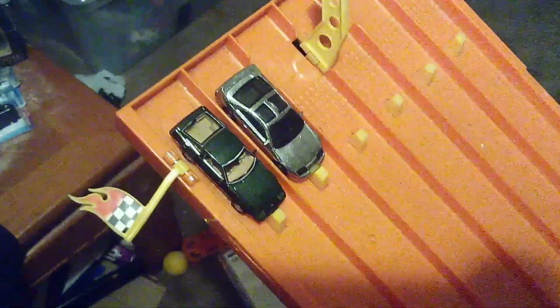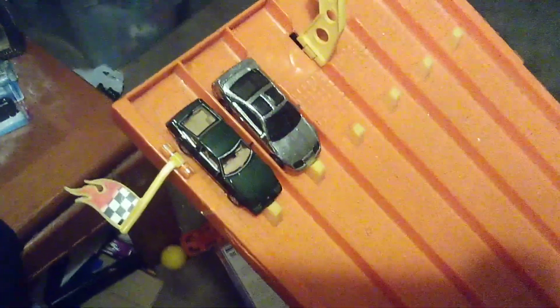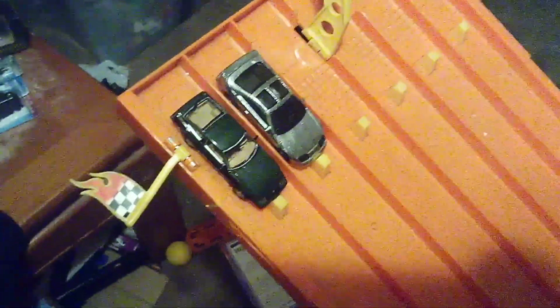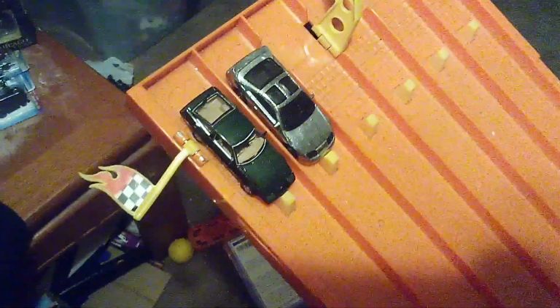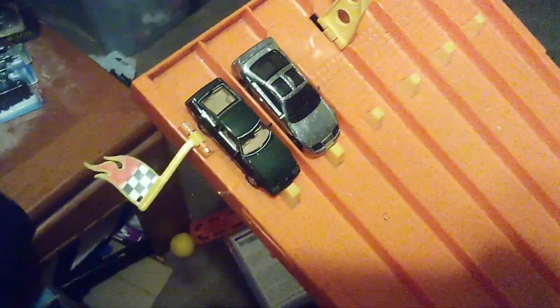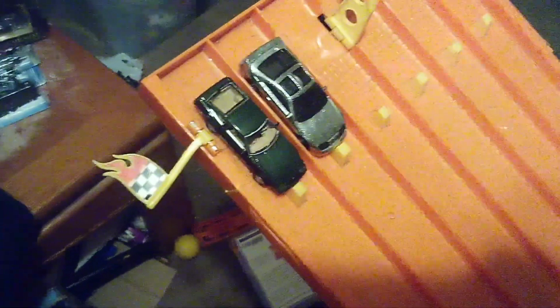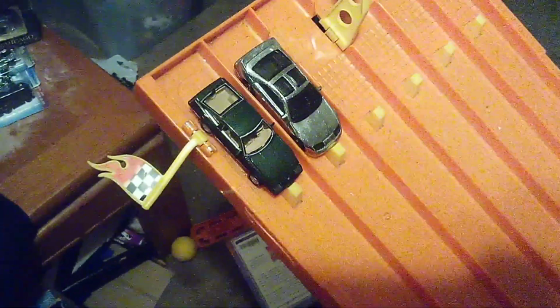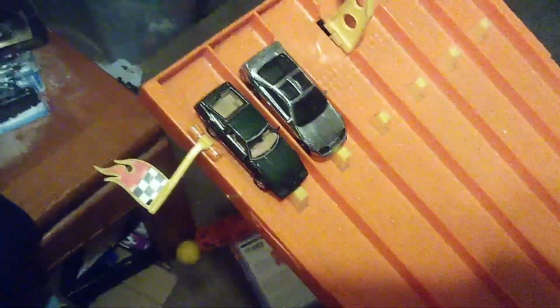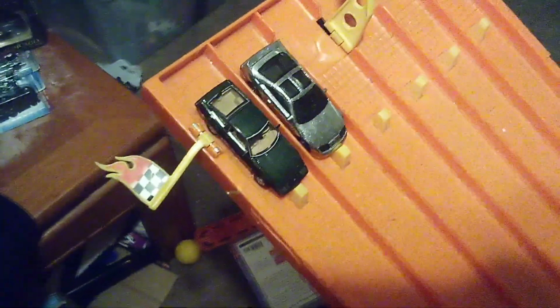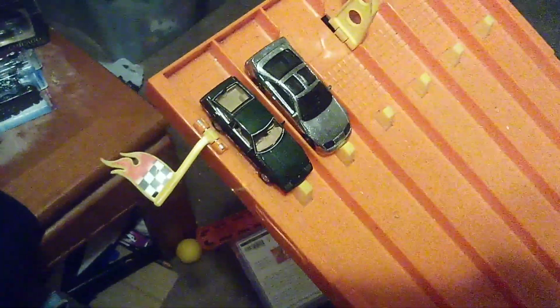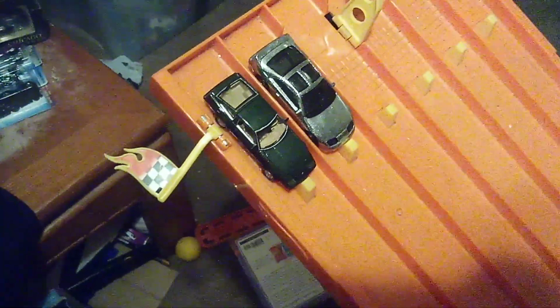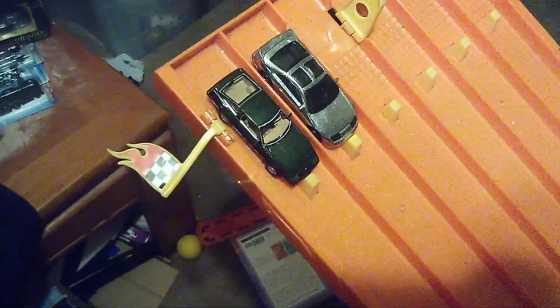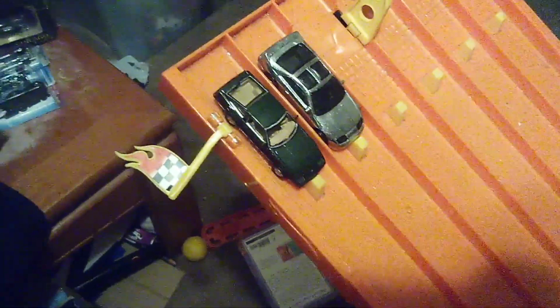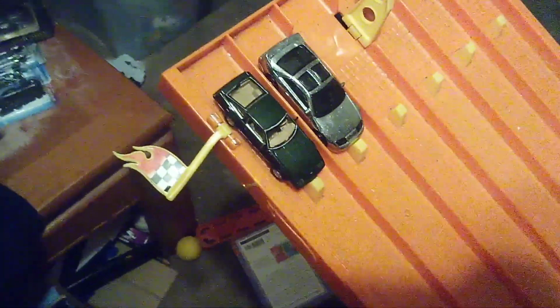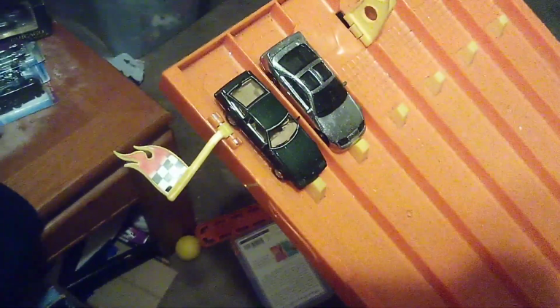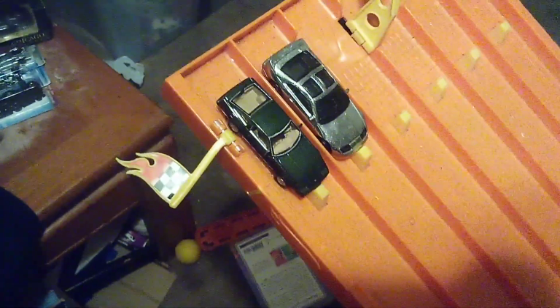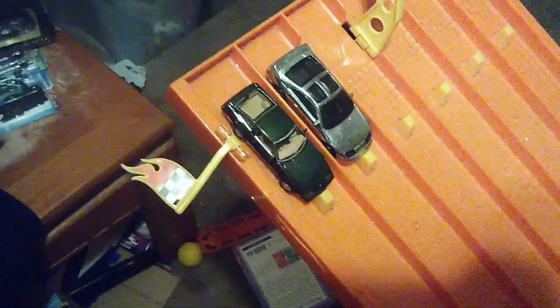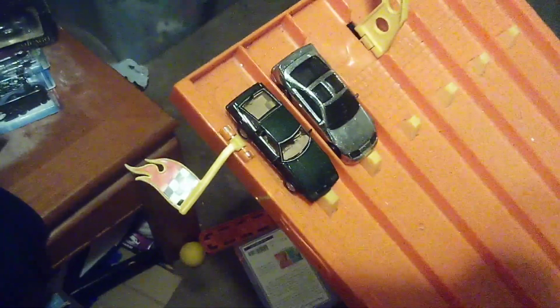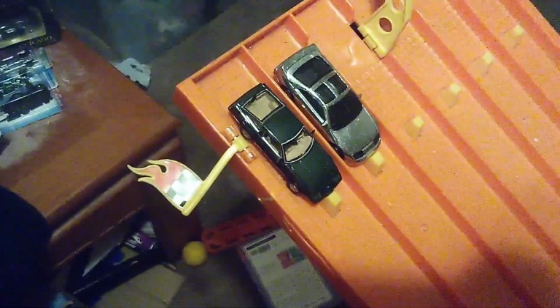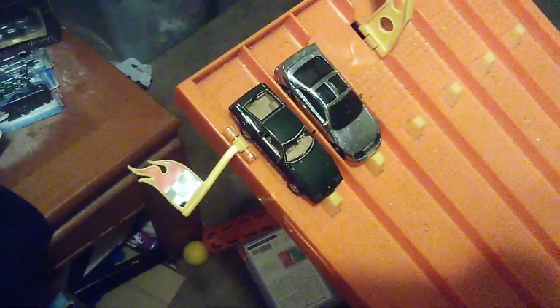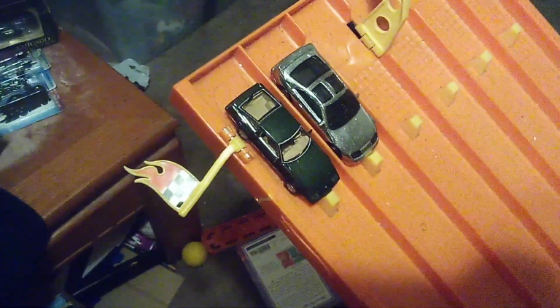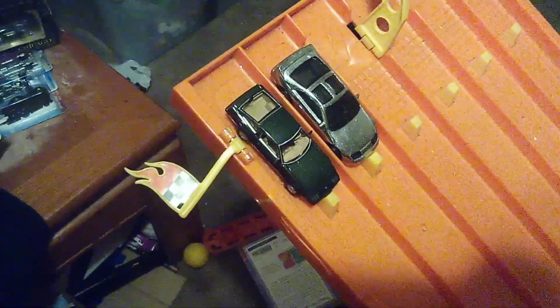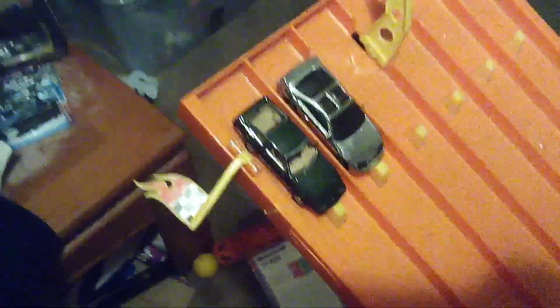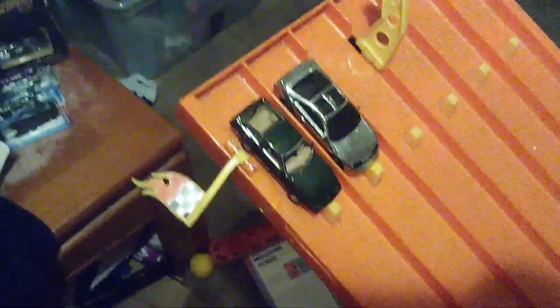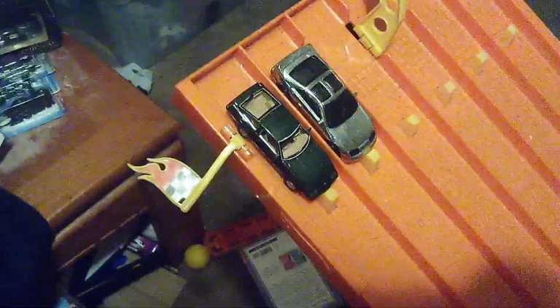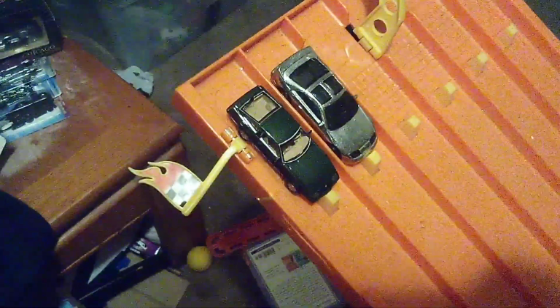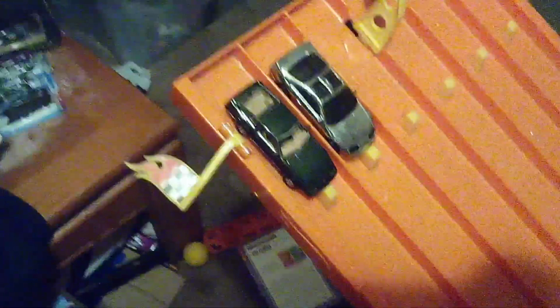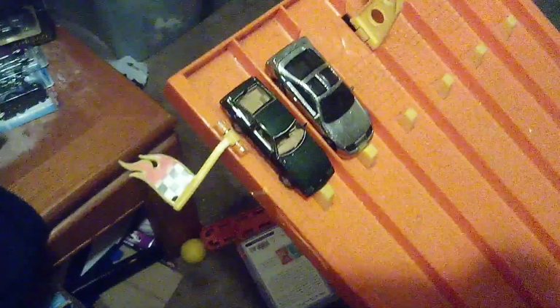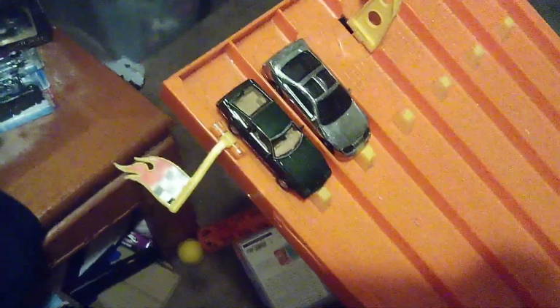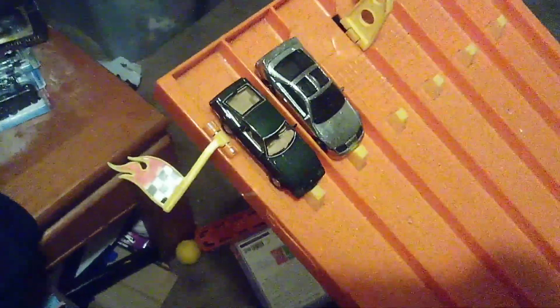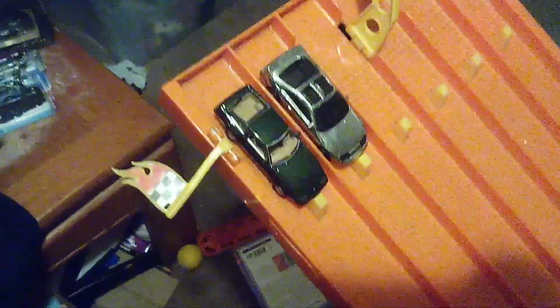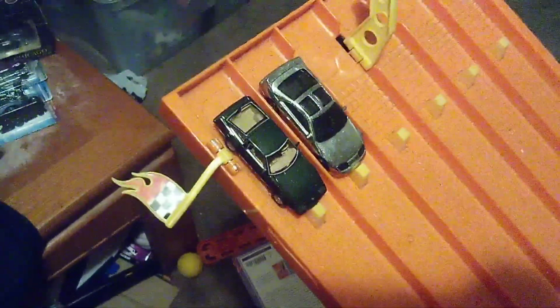Hey guys, CarSpotter 2.0 here, welcome back to another racing video — the 12th one of the day.